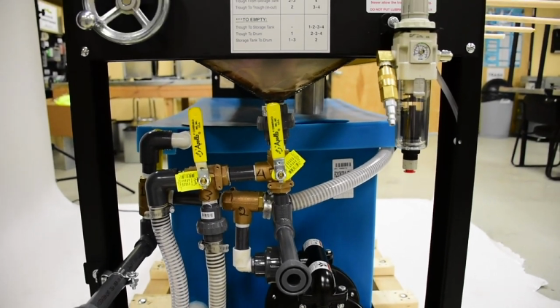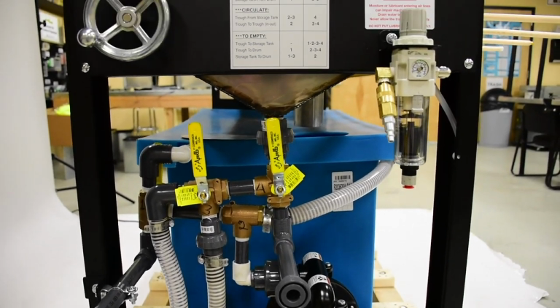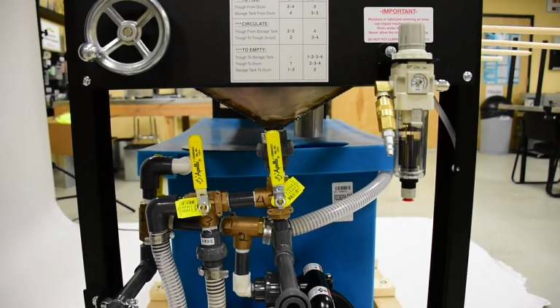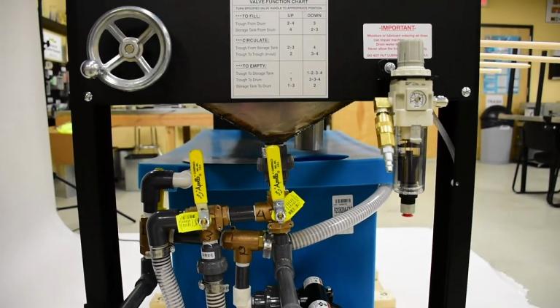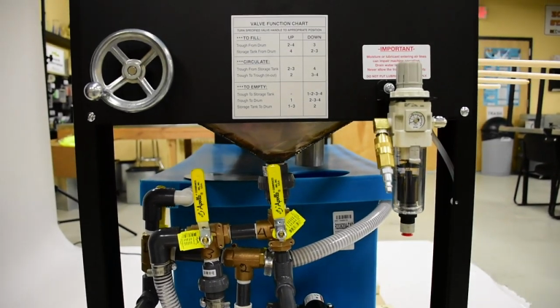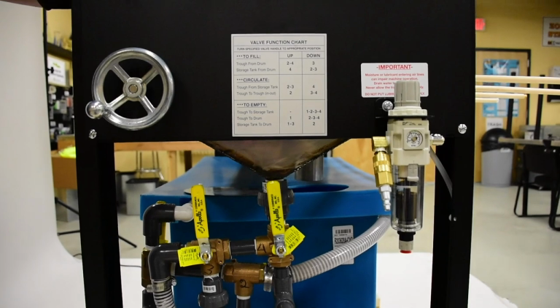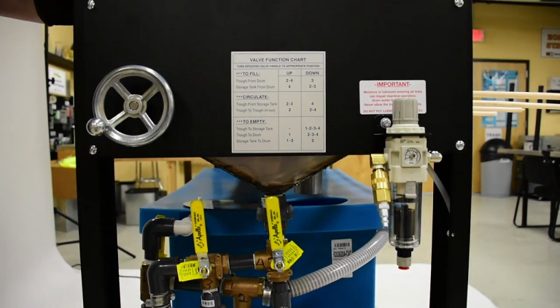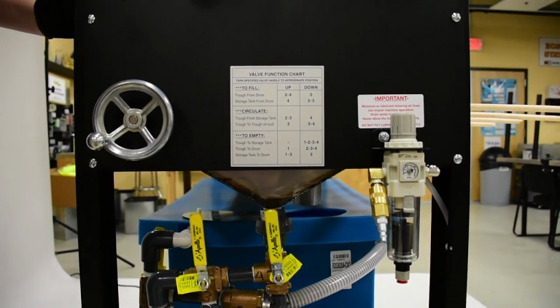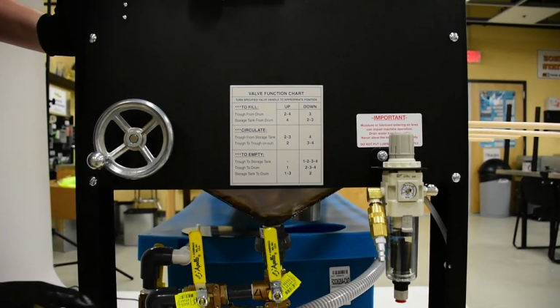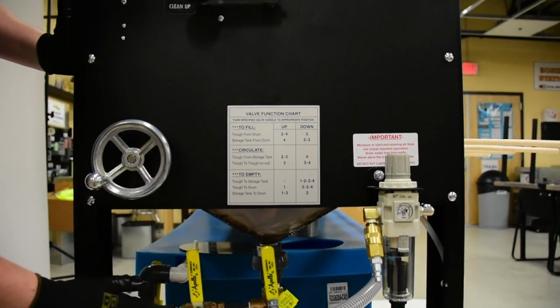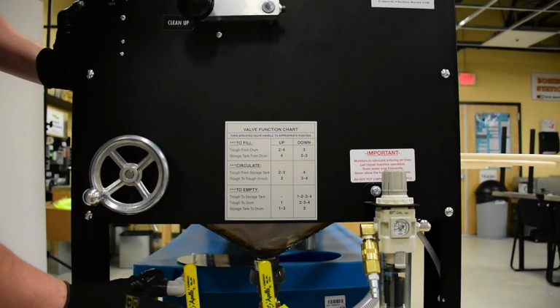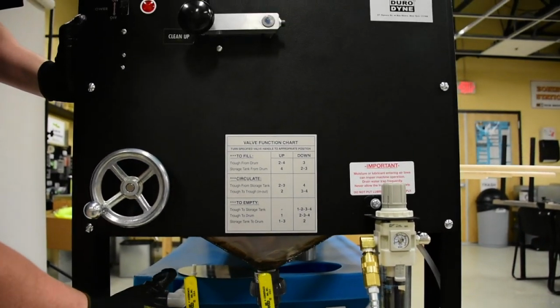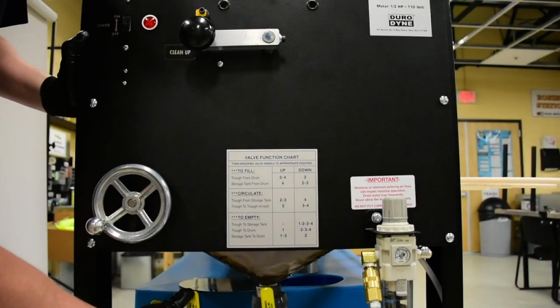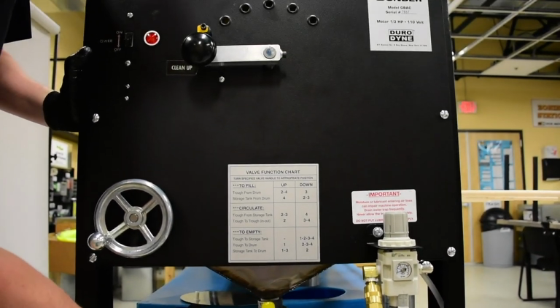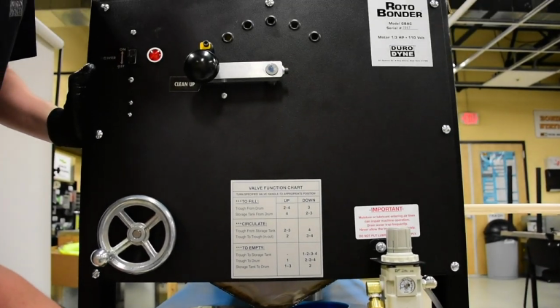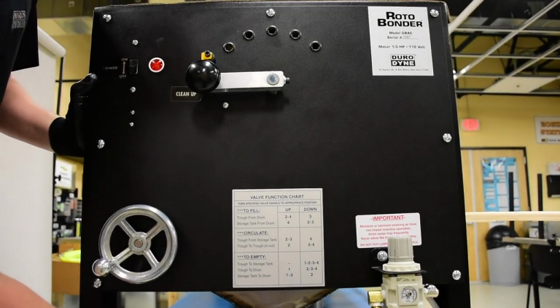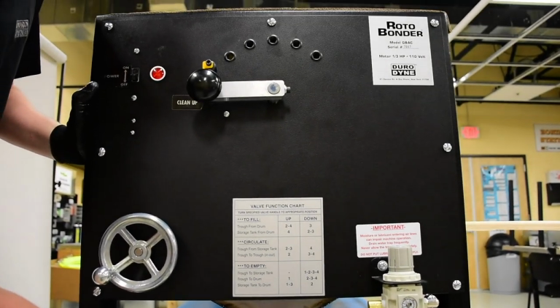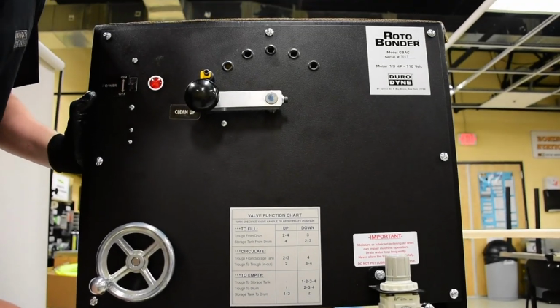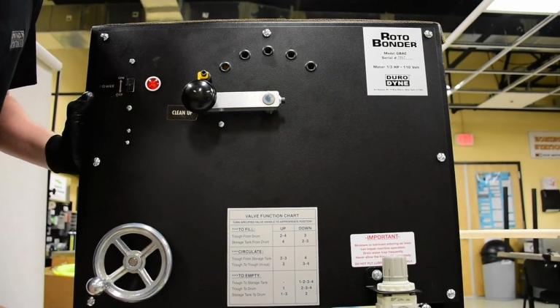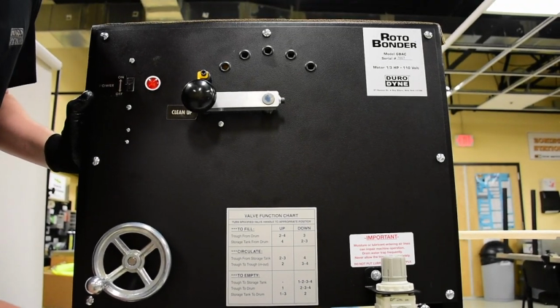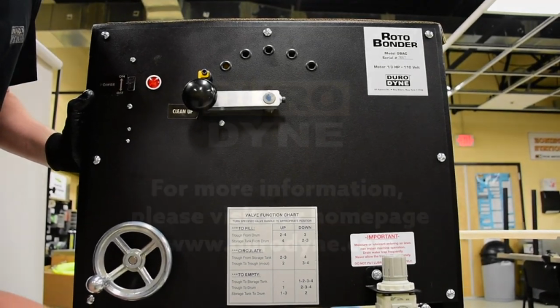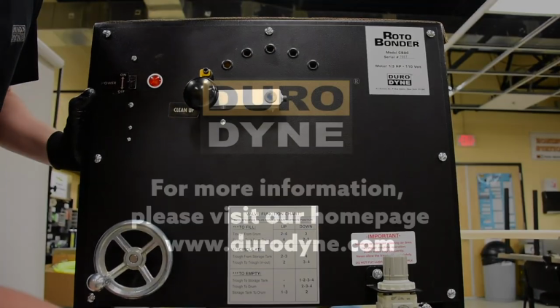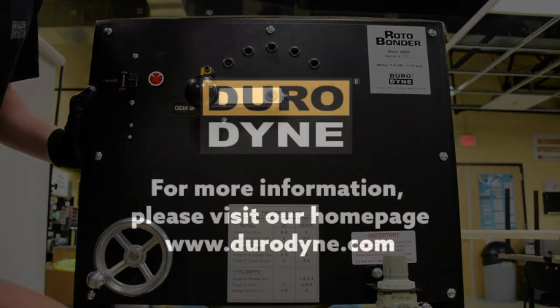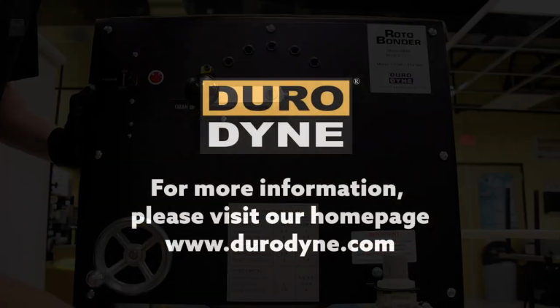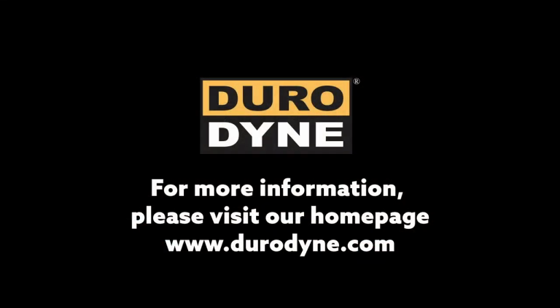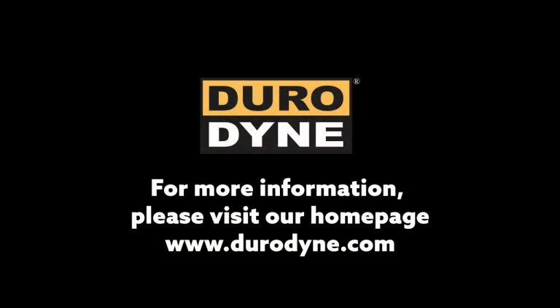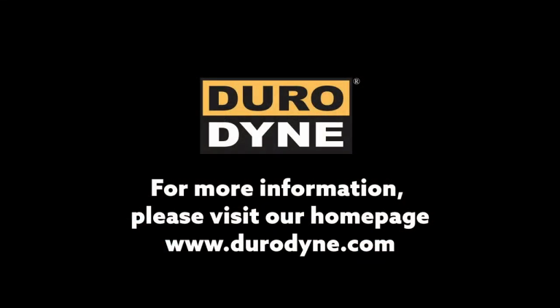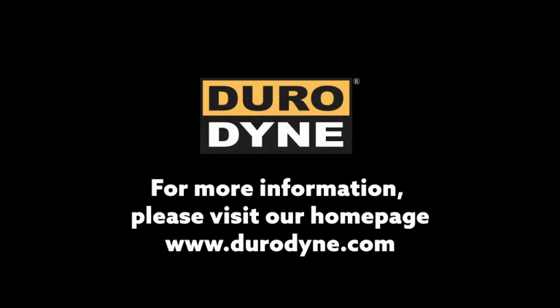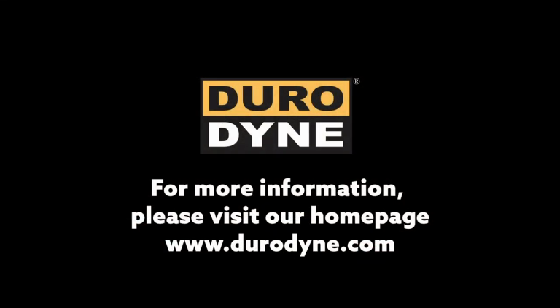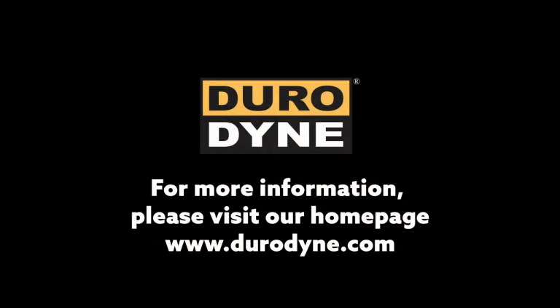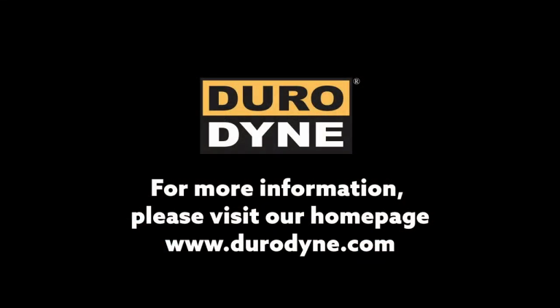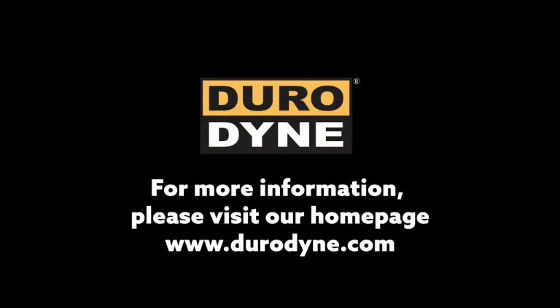The GBAC by Duradyne — the most efficient standalone liner adhesive applicator in the industry.